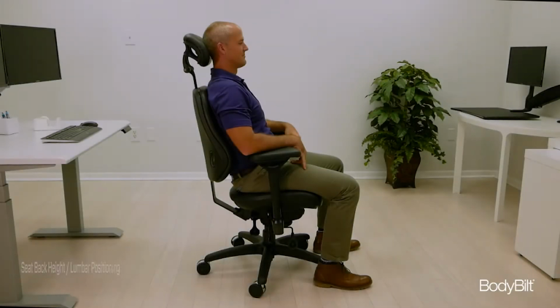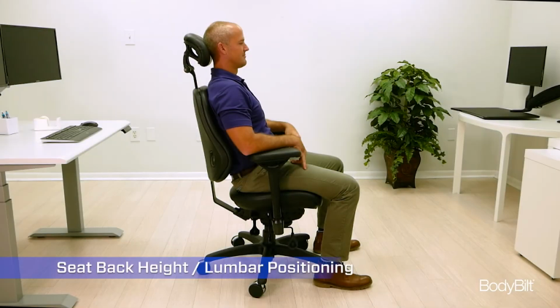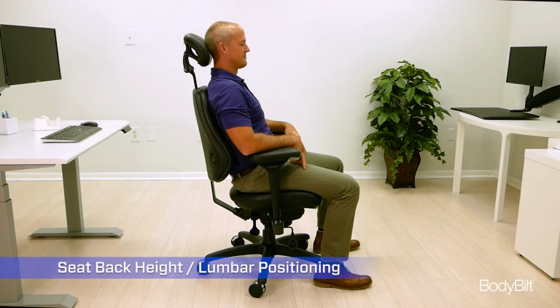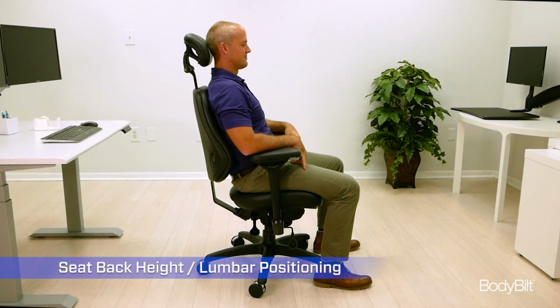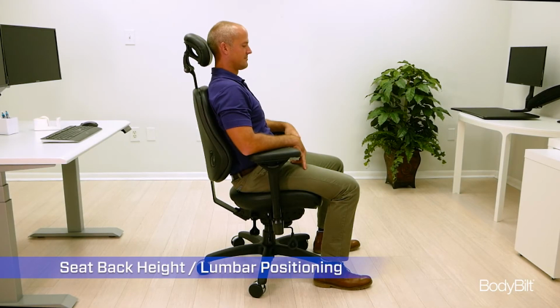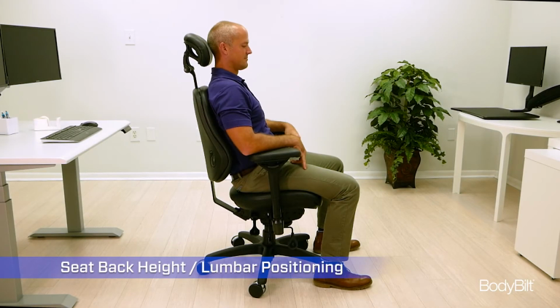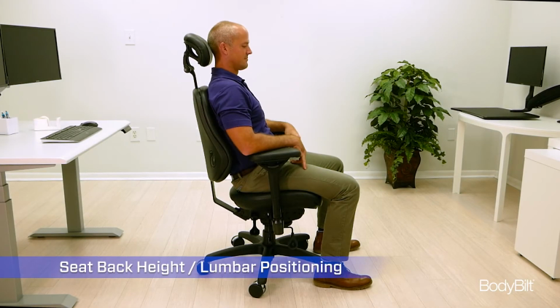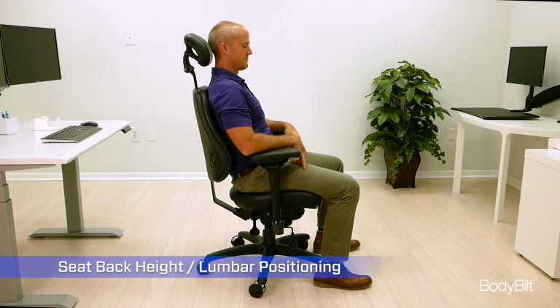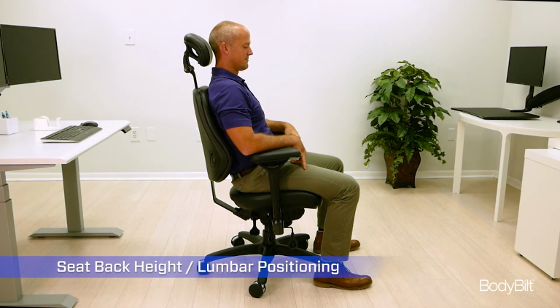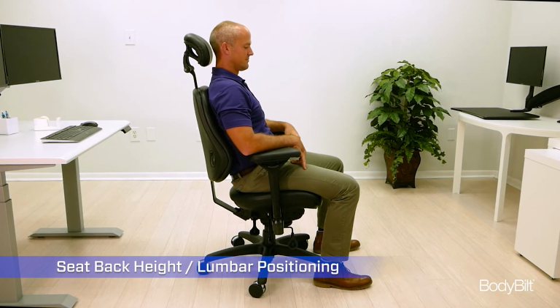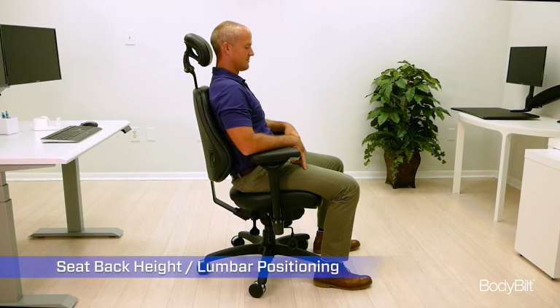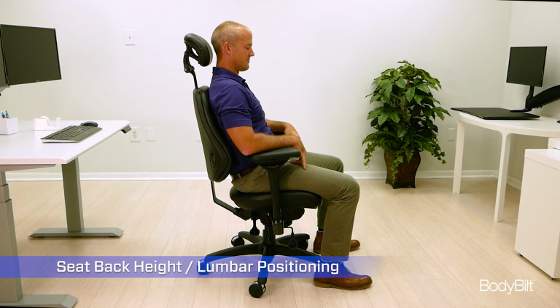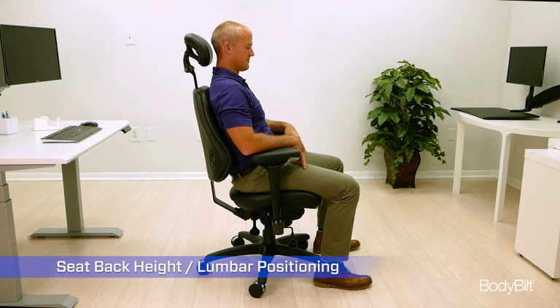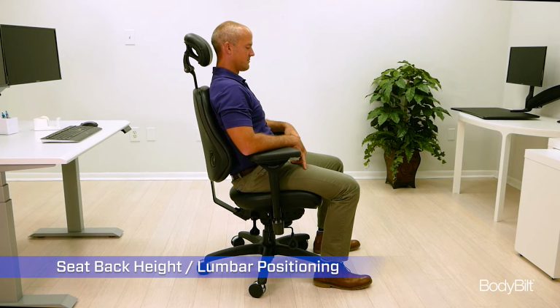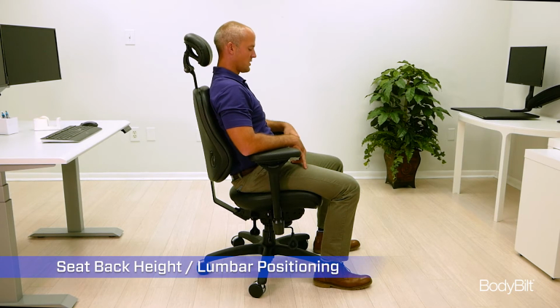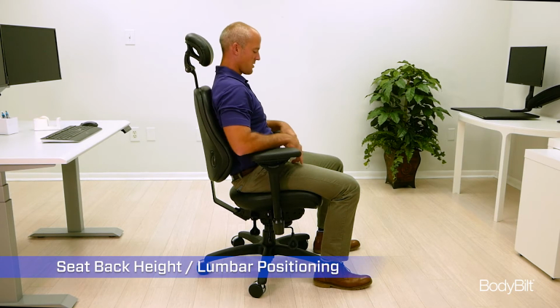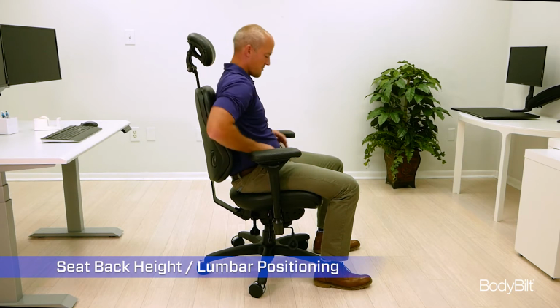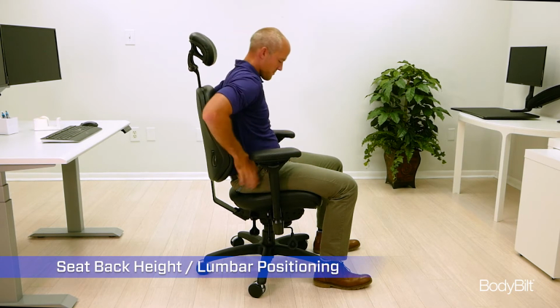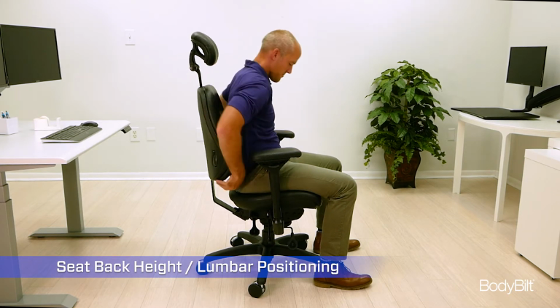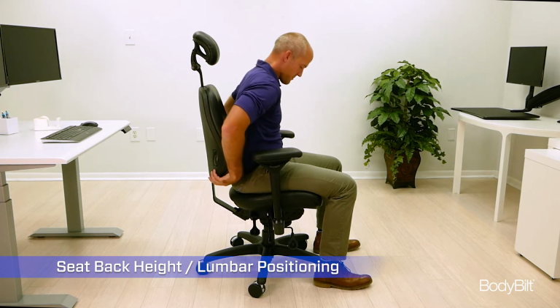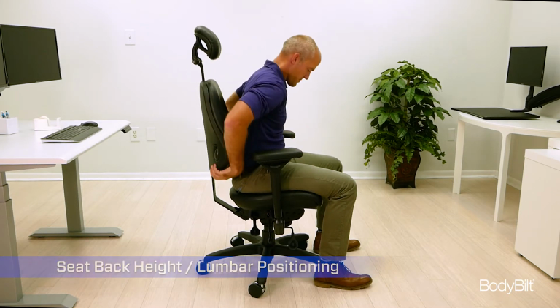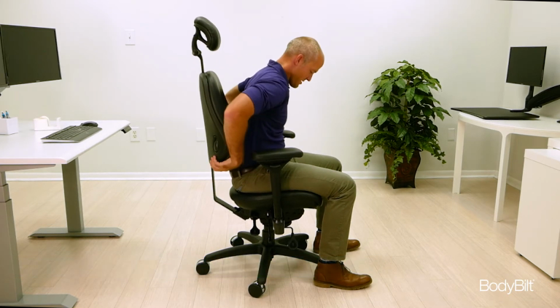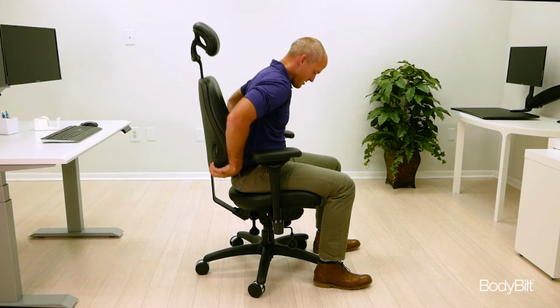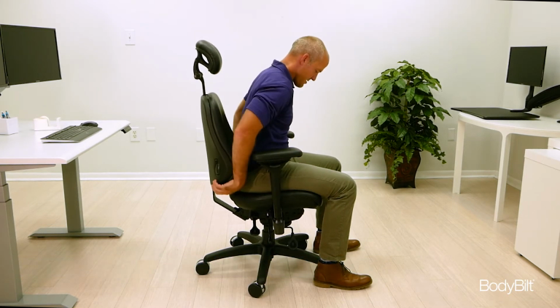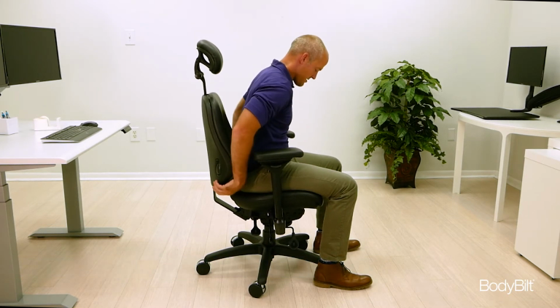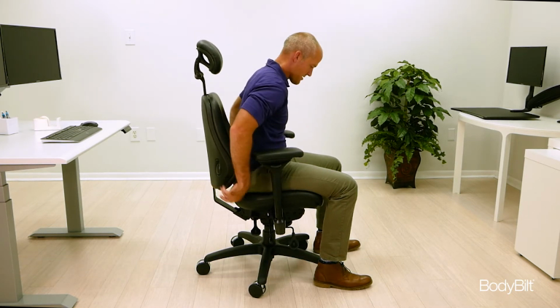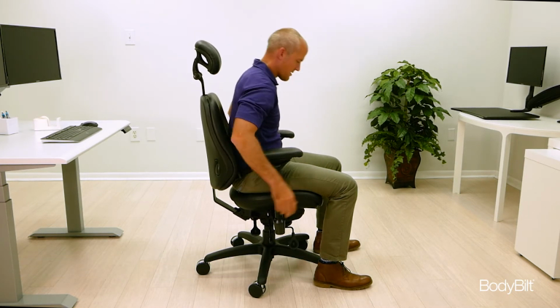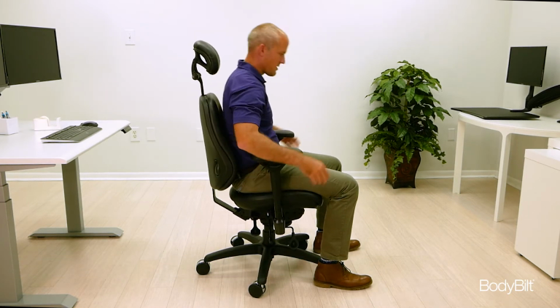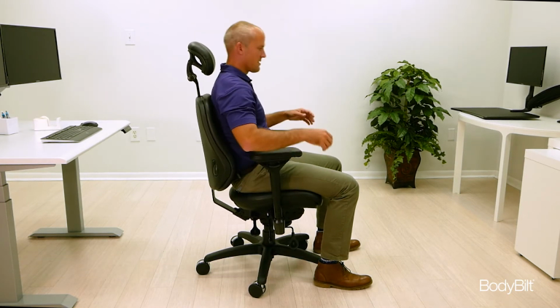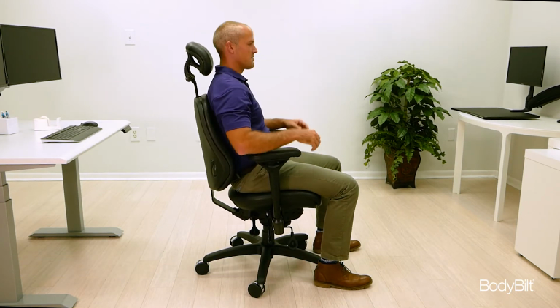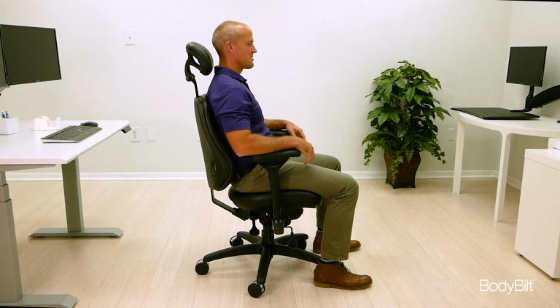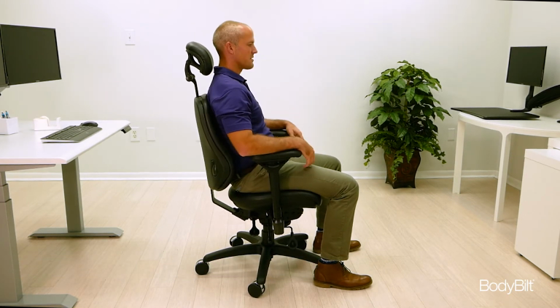Lift up on the back of the seat to raise or lower it until the lumbar support is just above your belt line, supporting the small of your back.